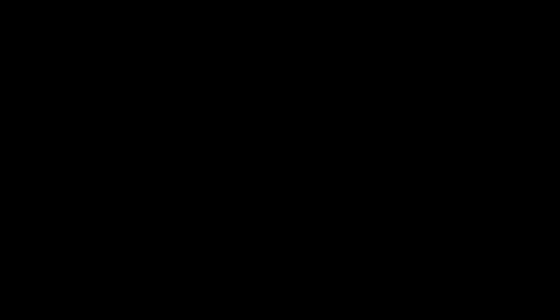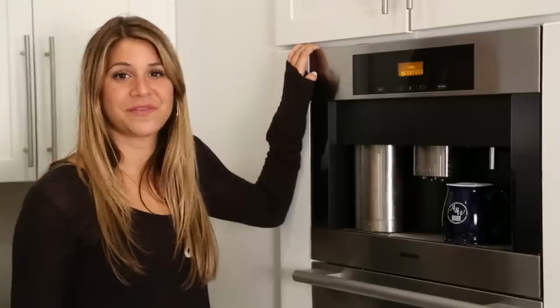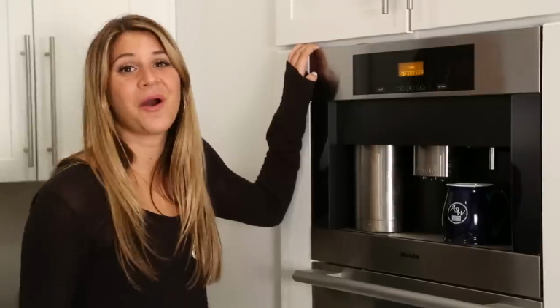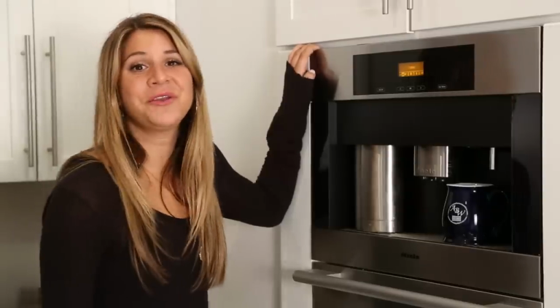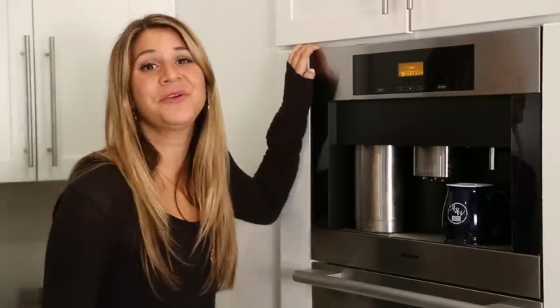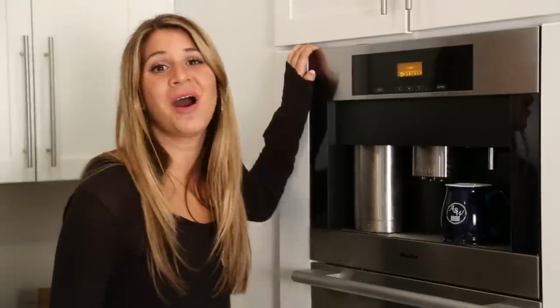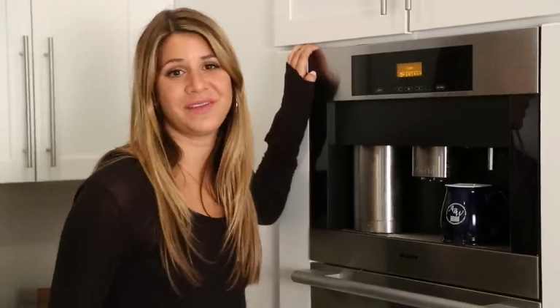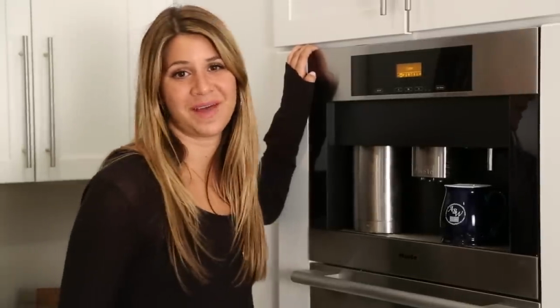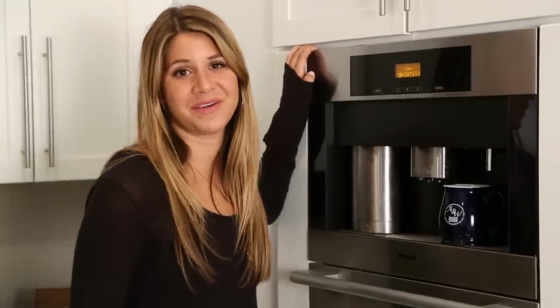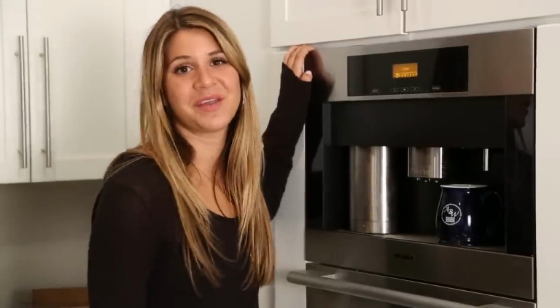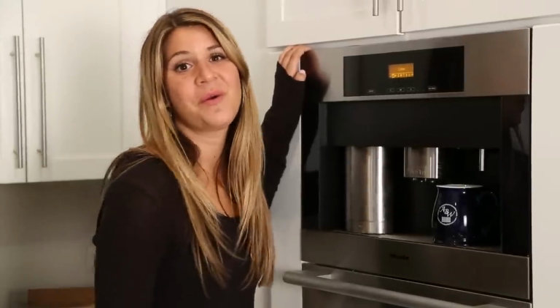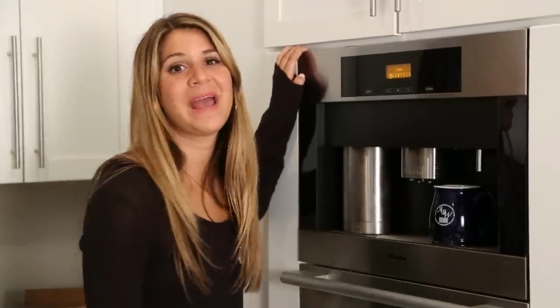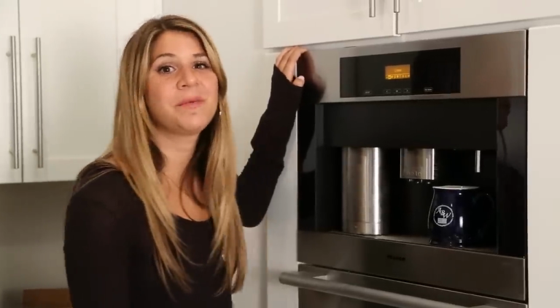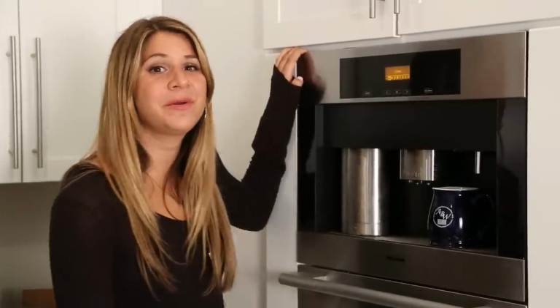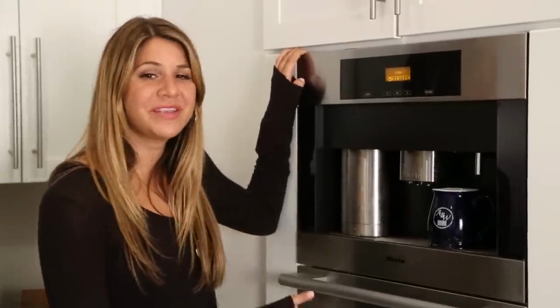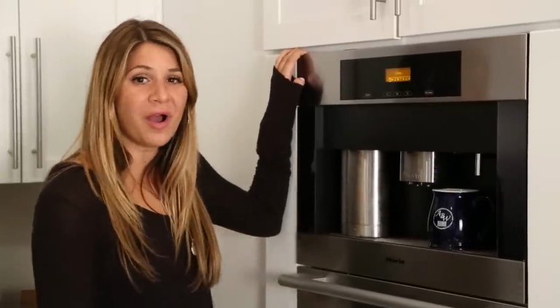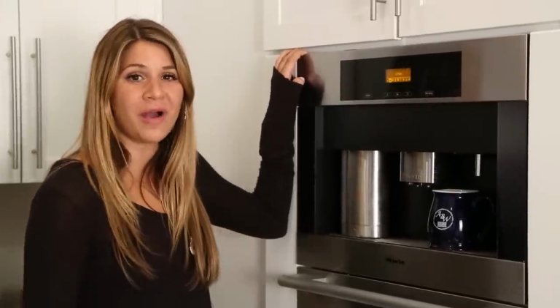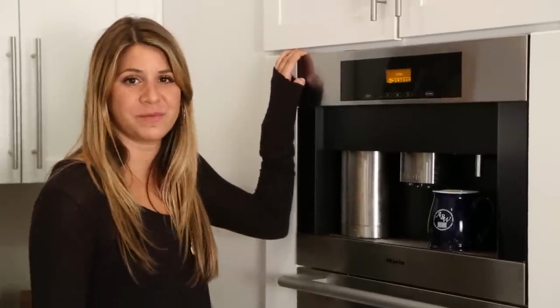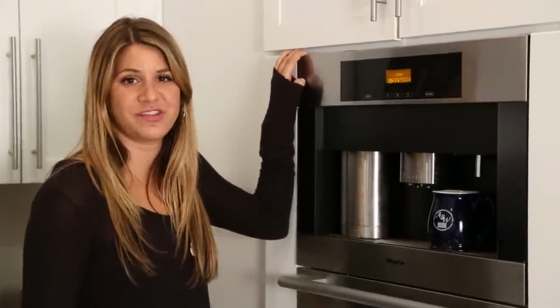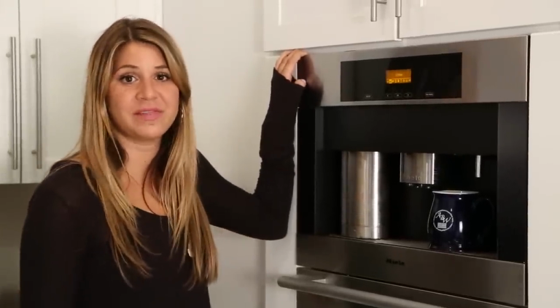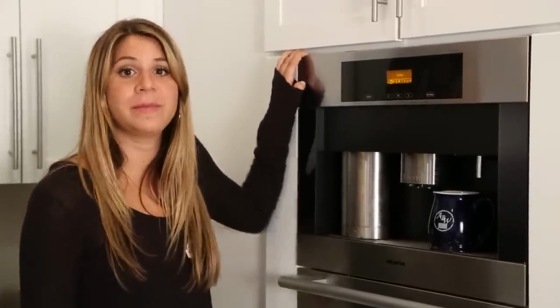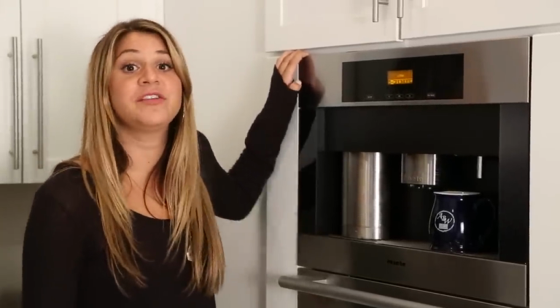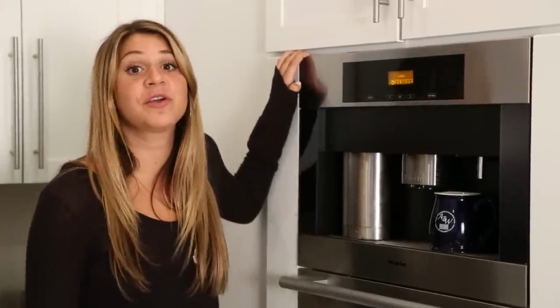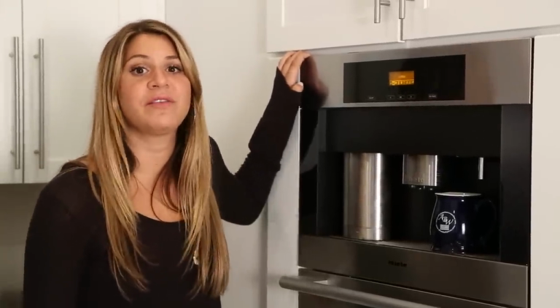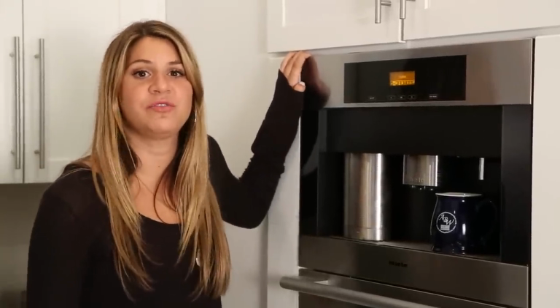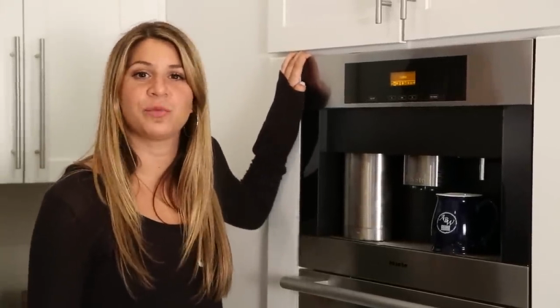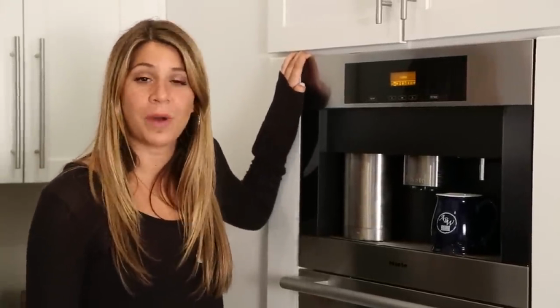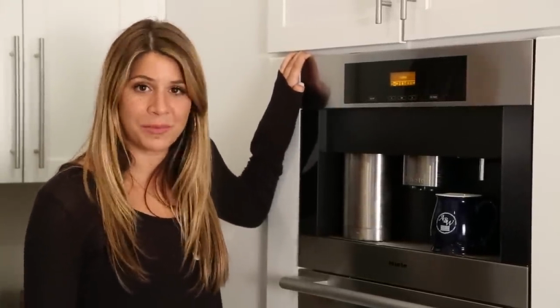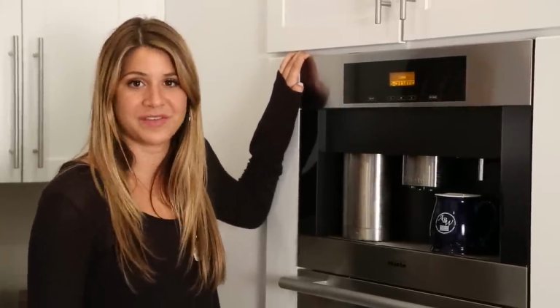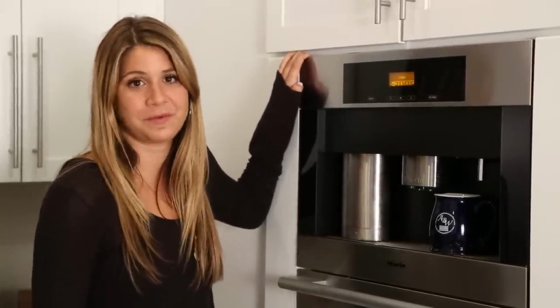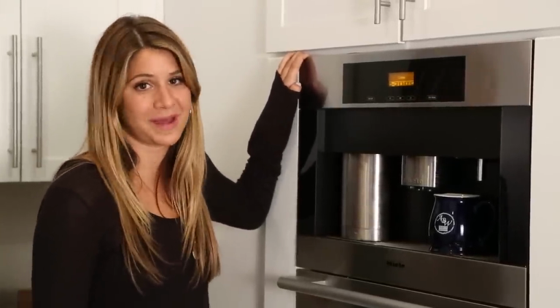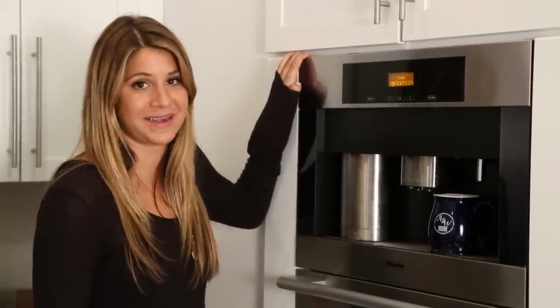For all you coffee lovers, we have a built-in coffee machine that makes your coffee with just one press of a button.